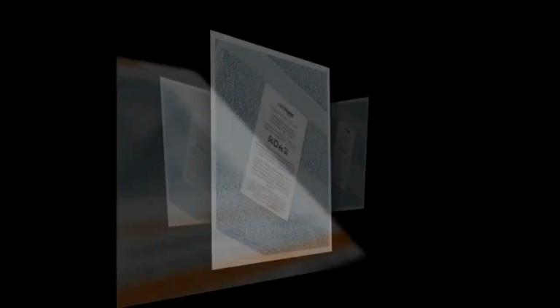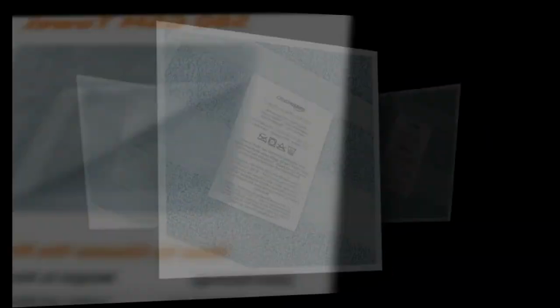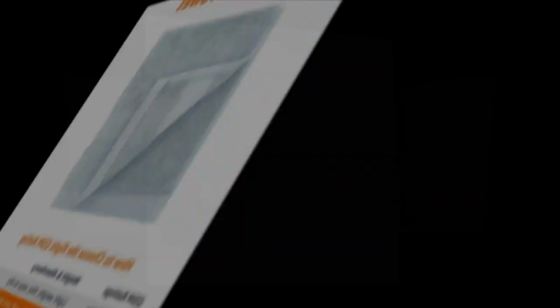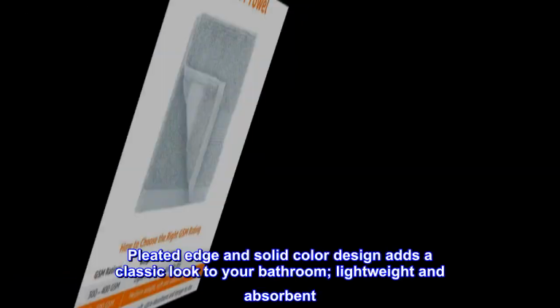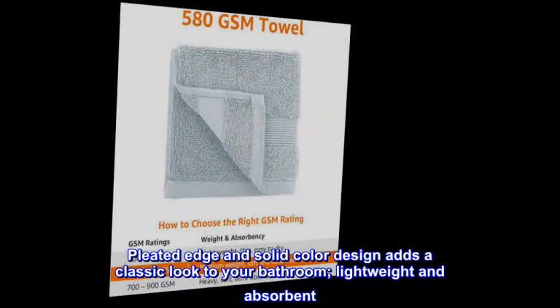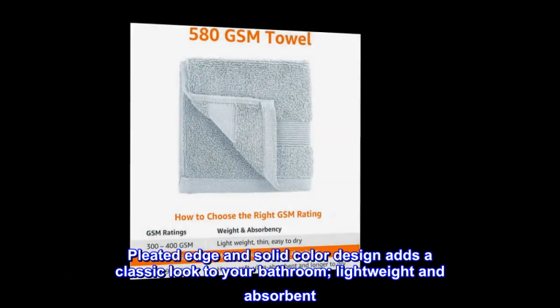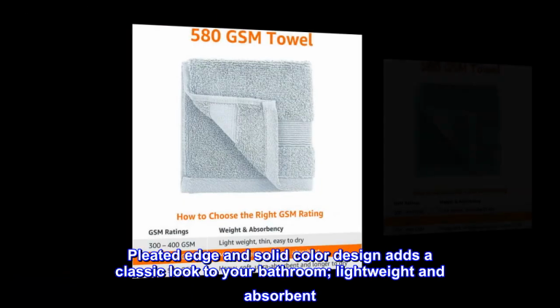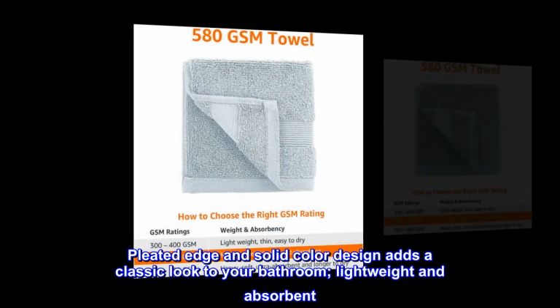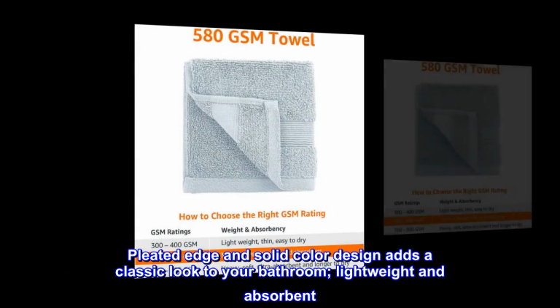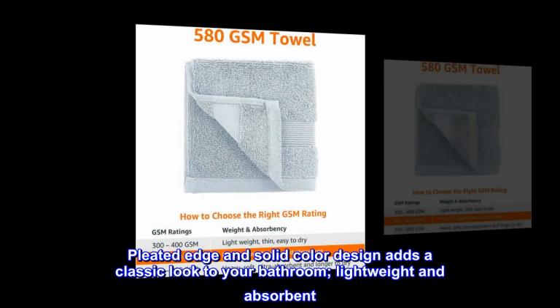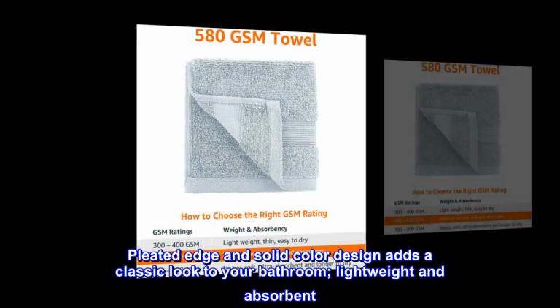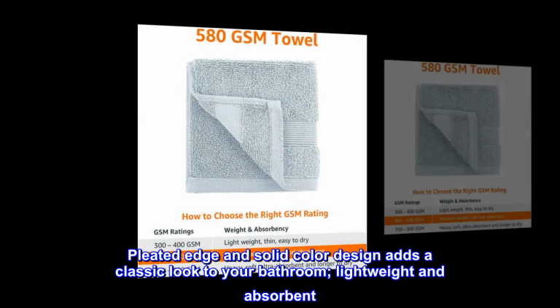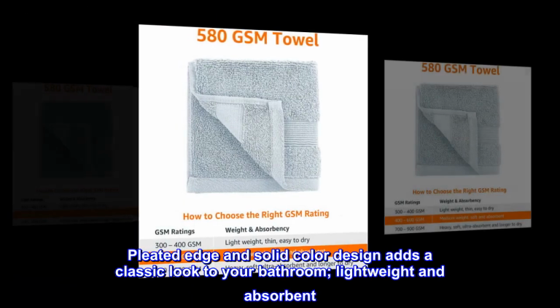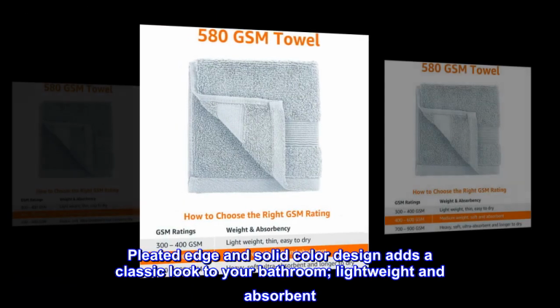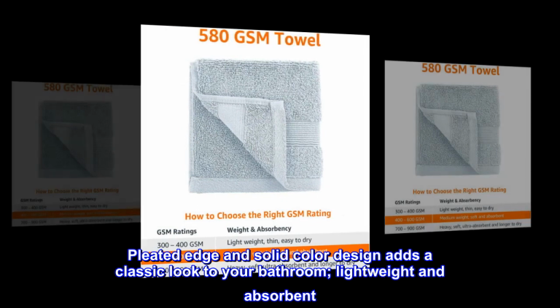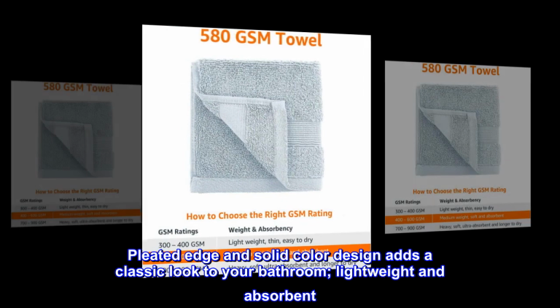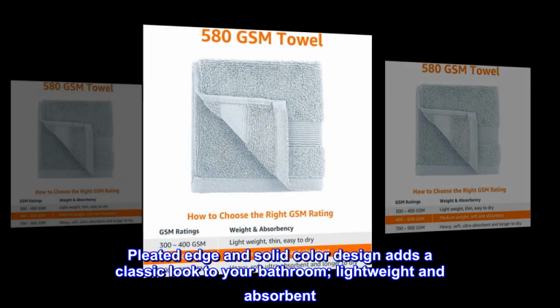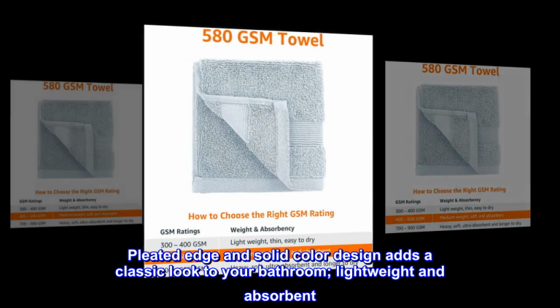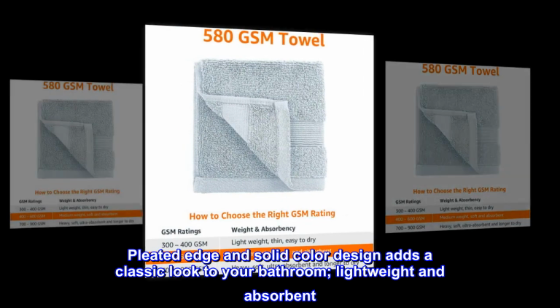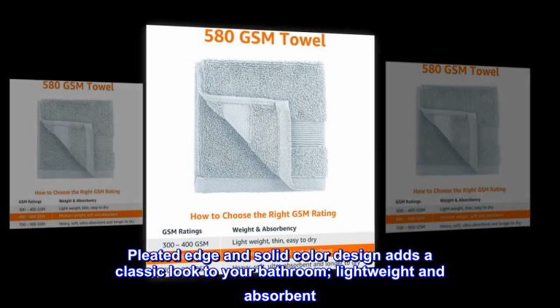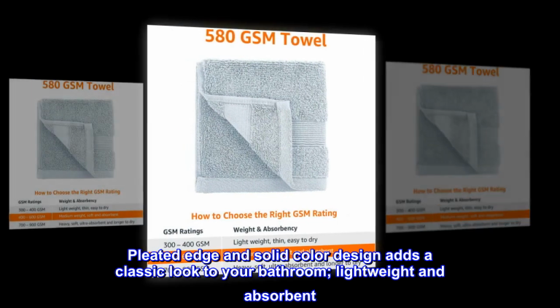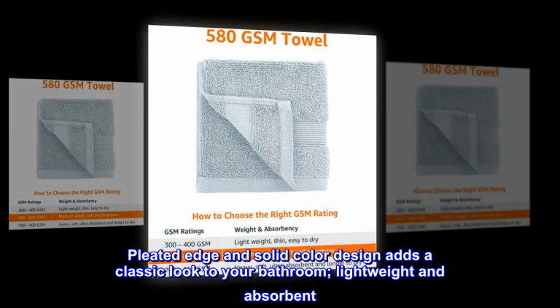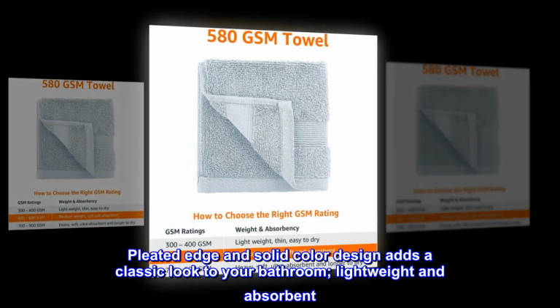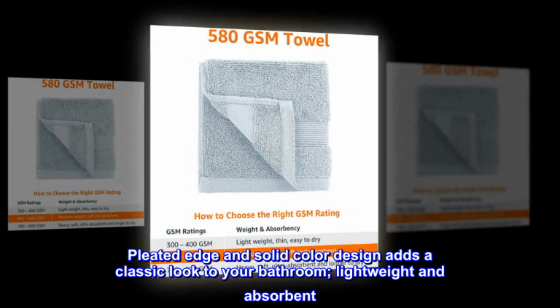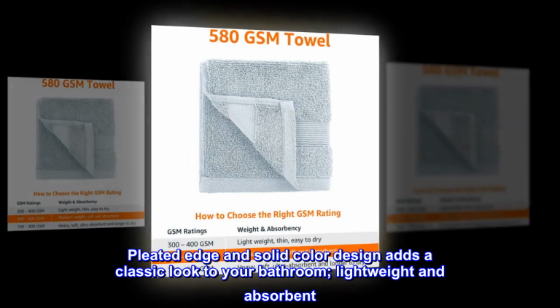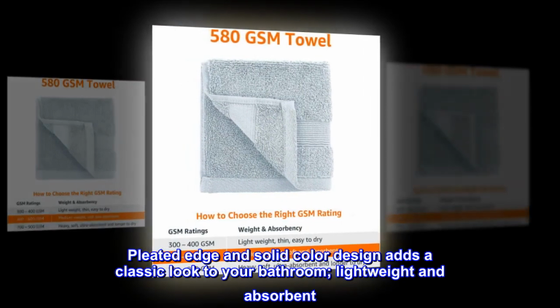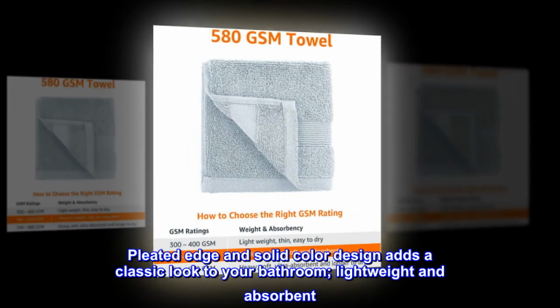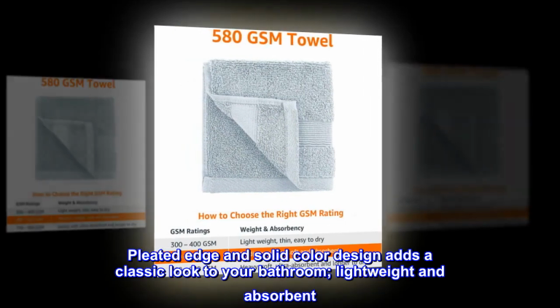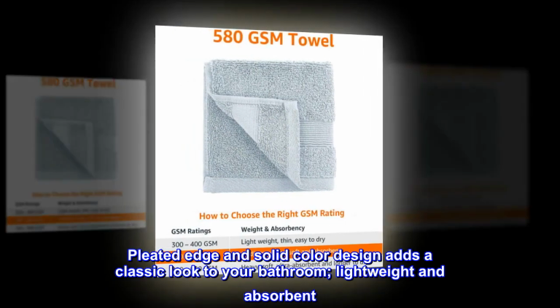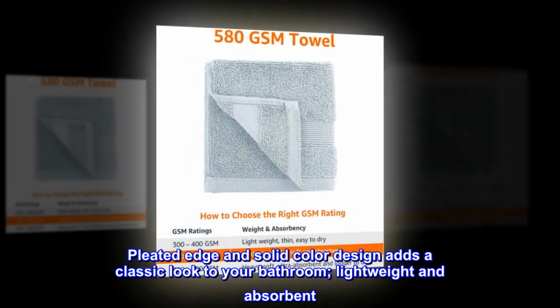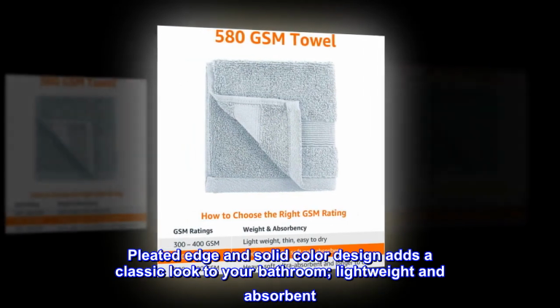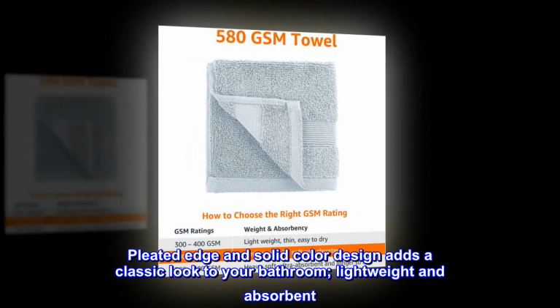Pleated edge and solid color design adds a classic look to your bathroom, lightweight and absorbent.